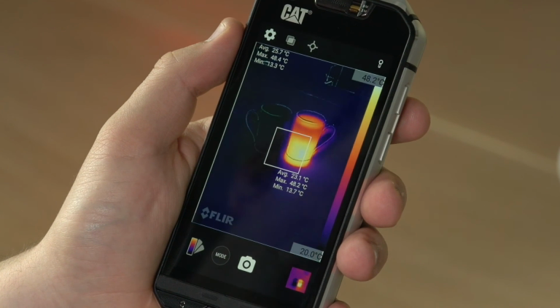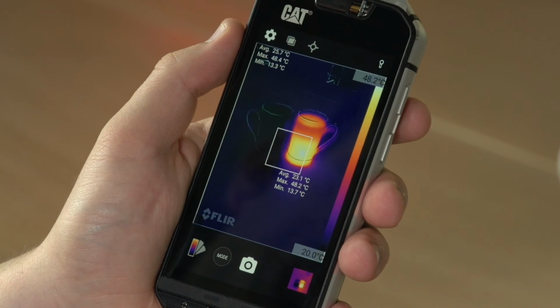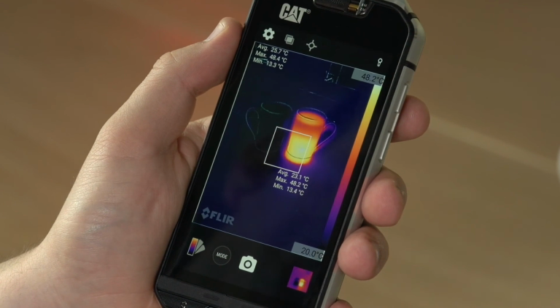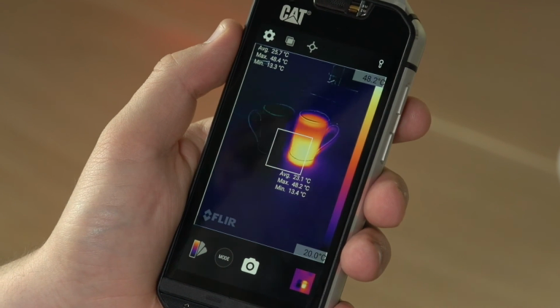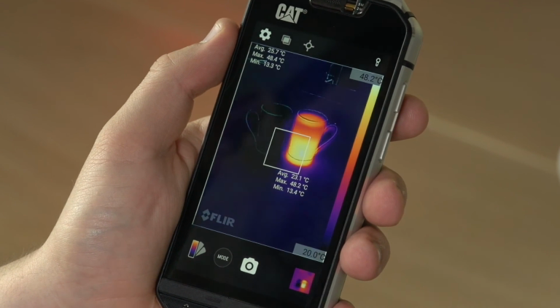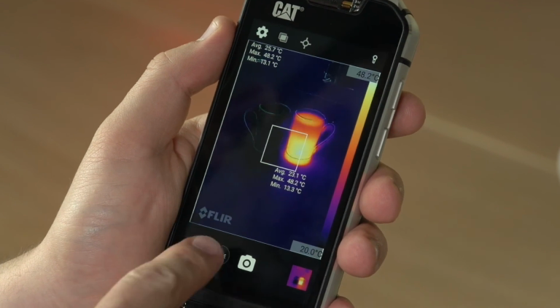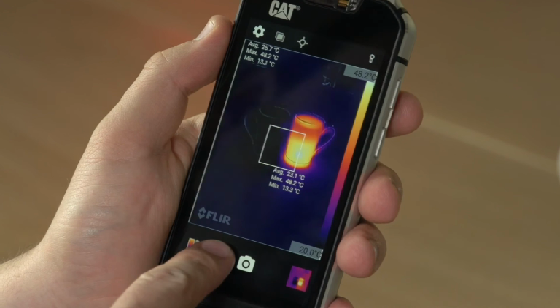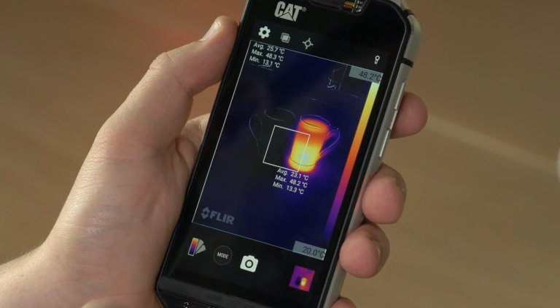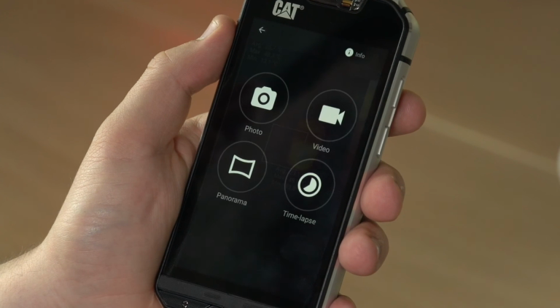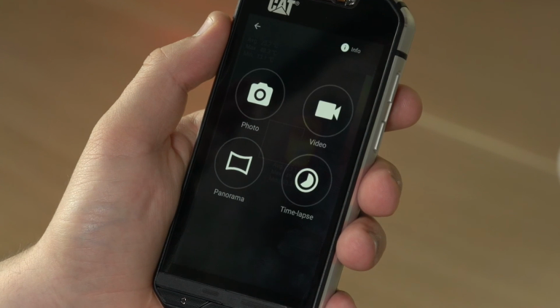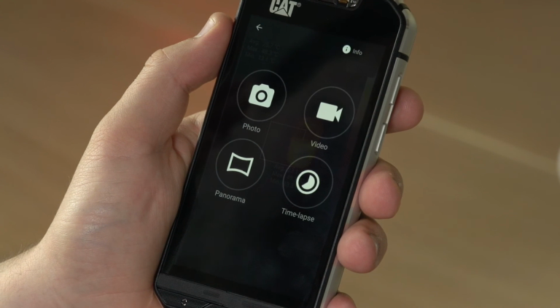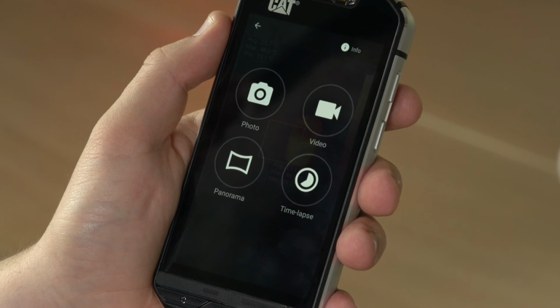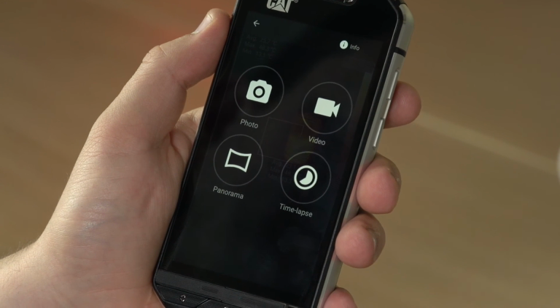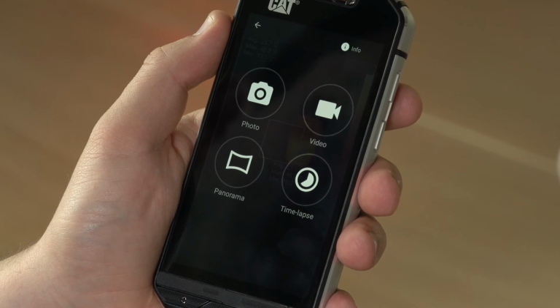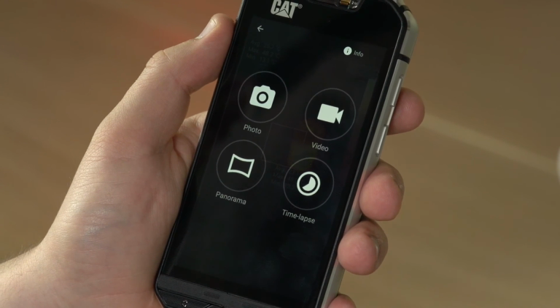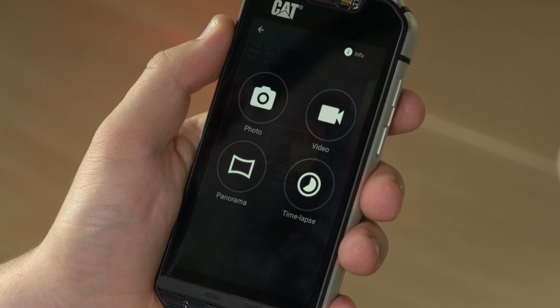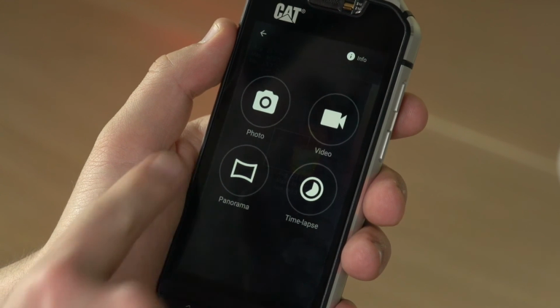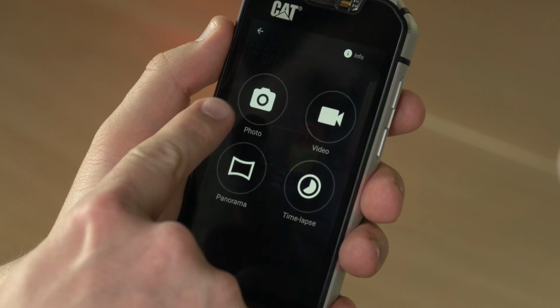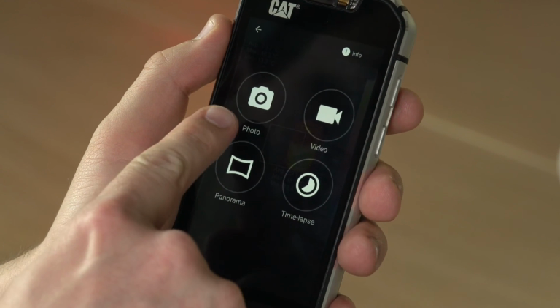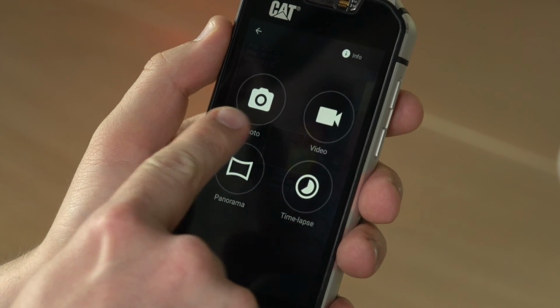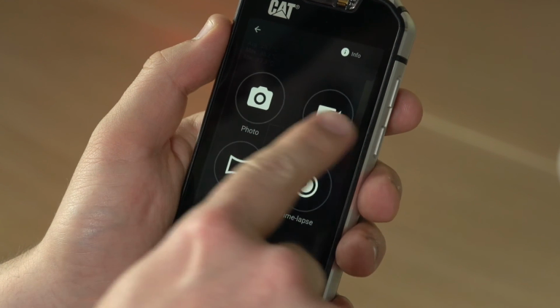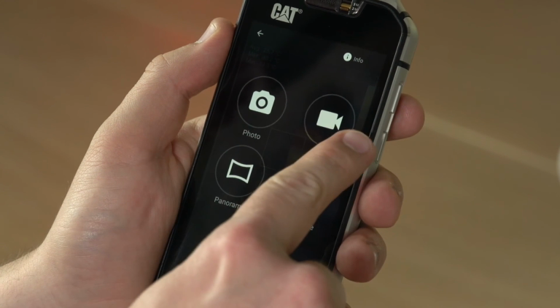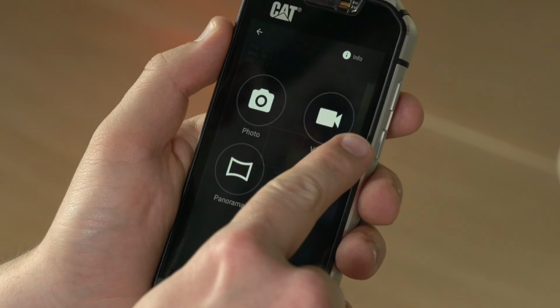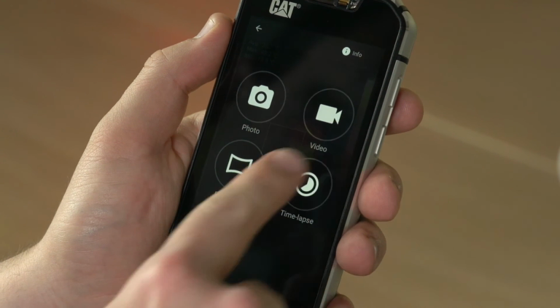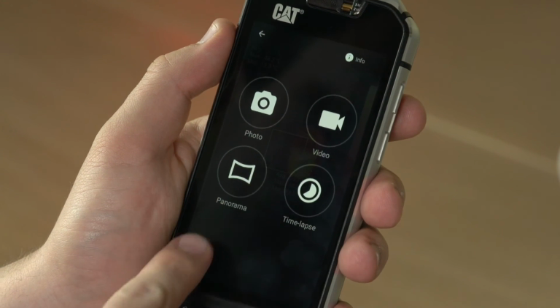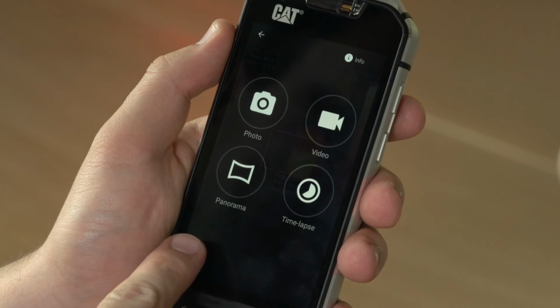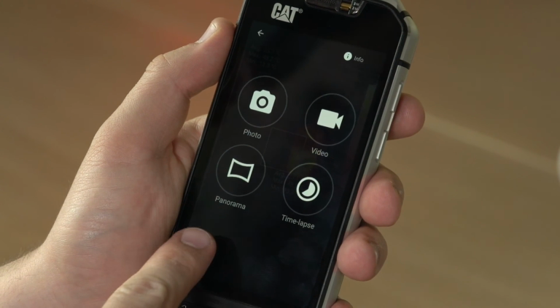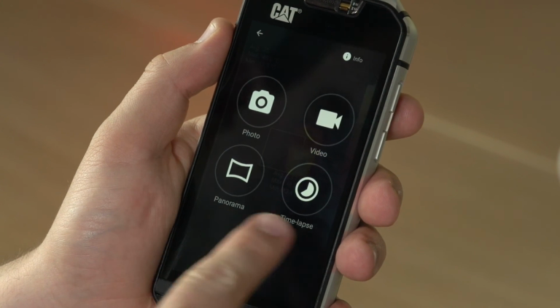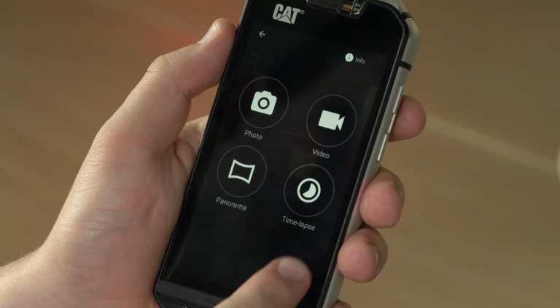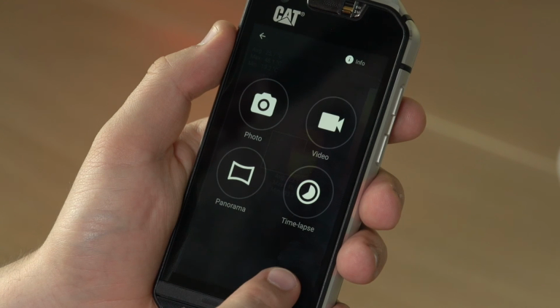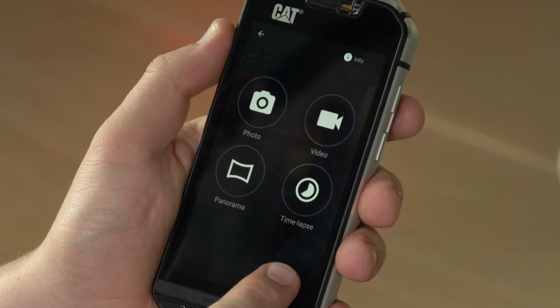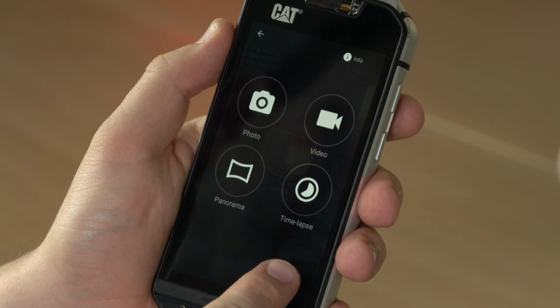Finally, you can also change the mode that you're shooting within, from still images to video, panoramas, and time-lapses.